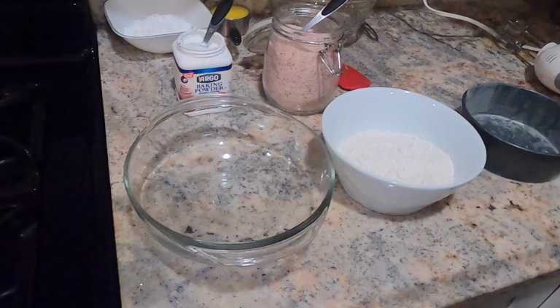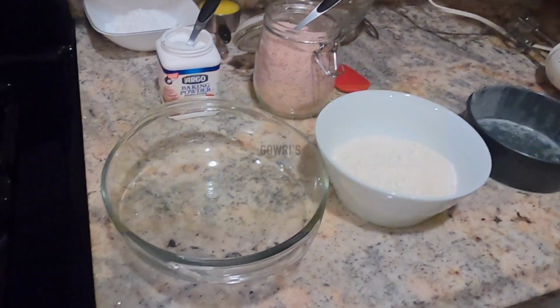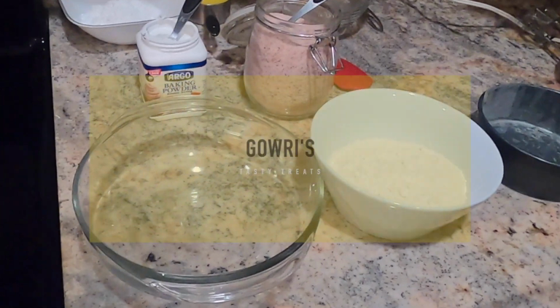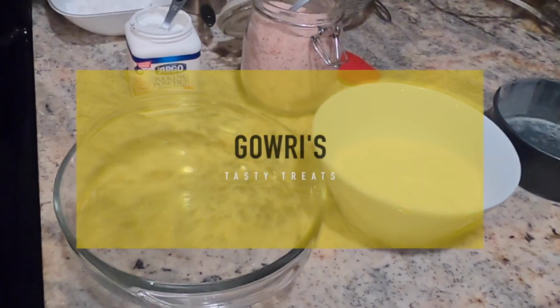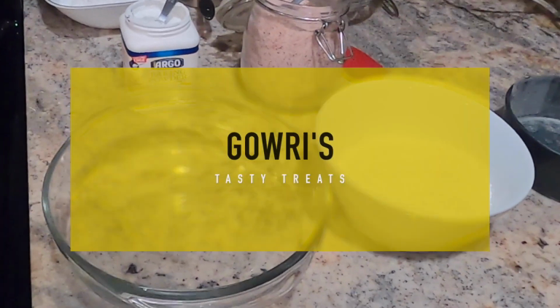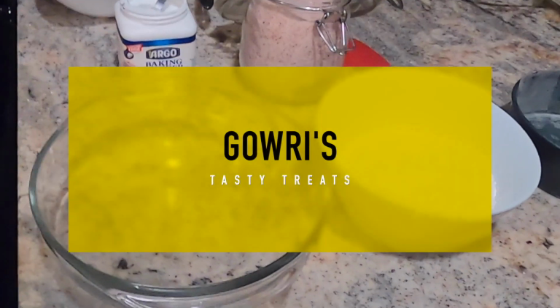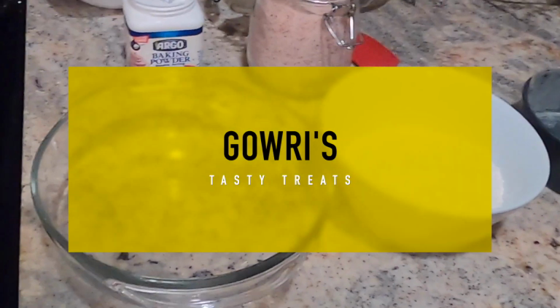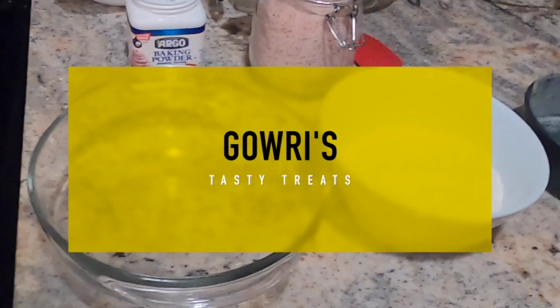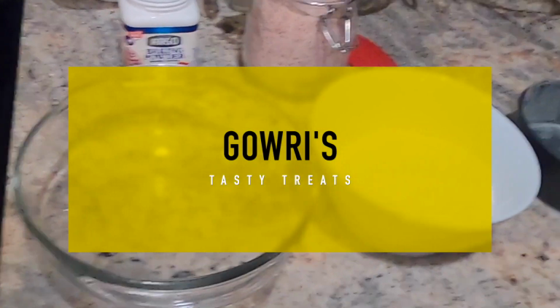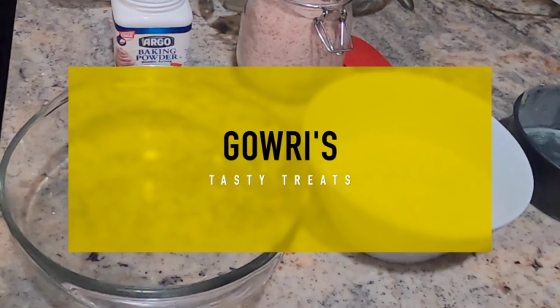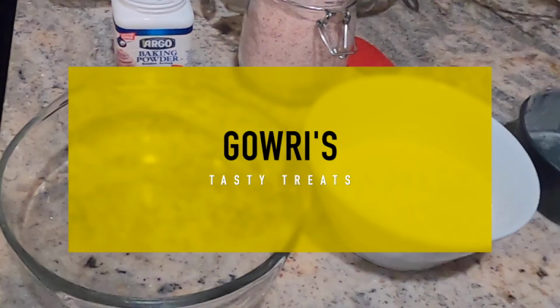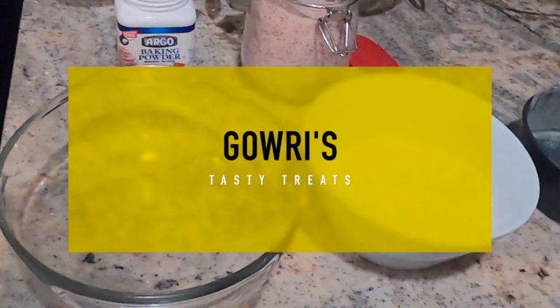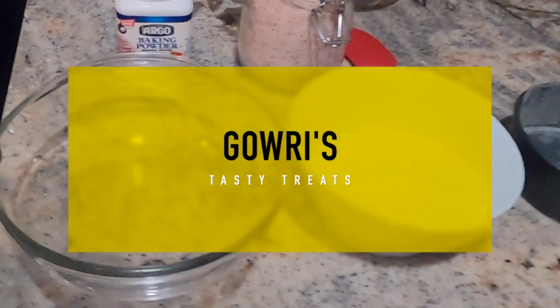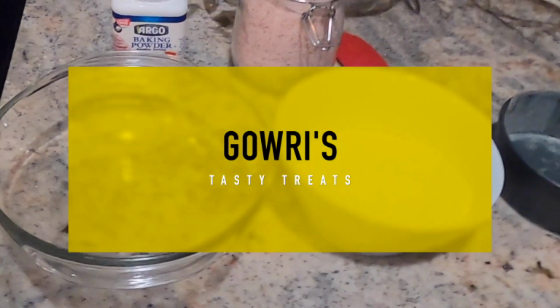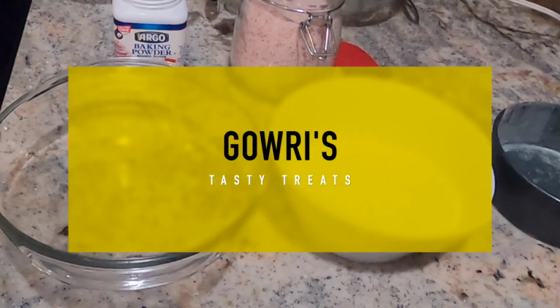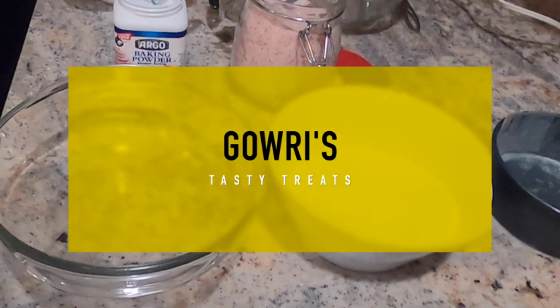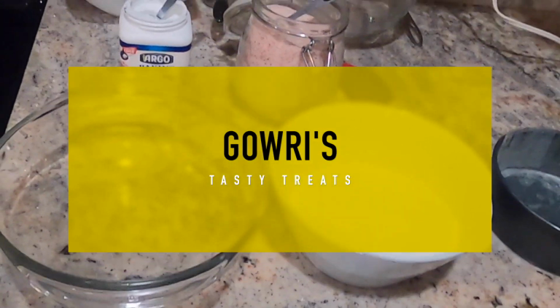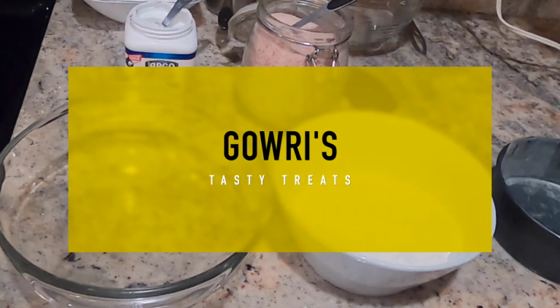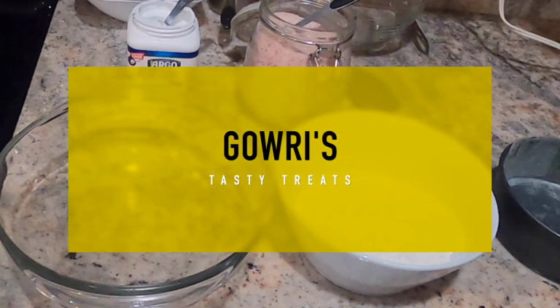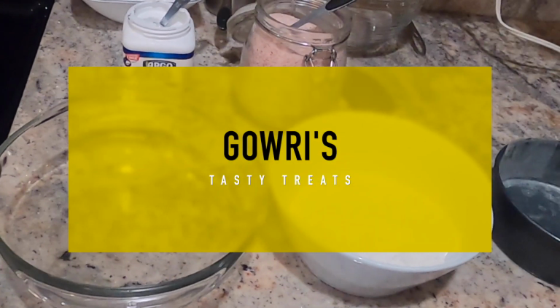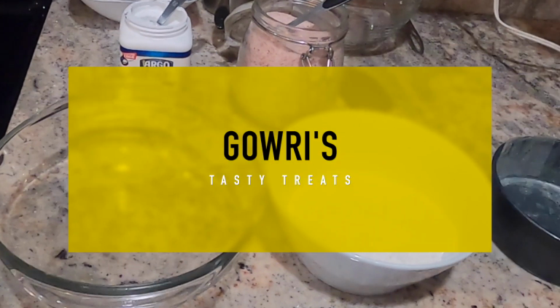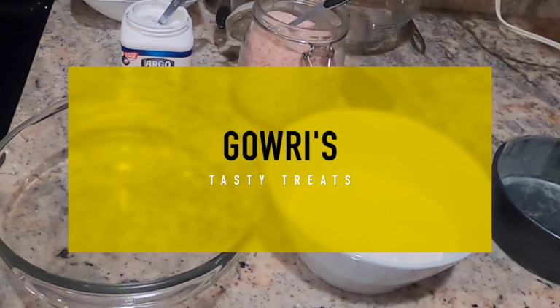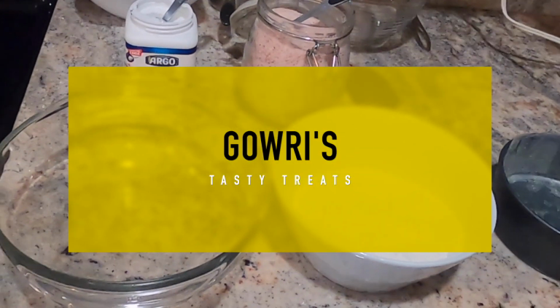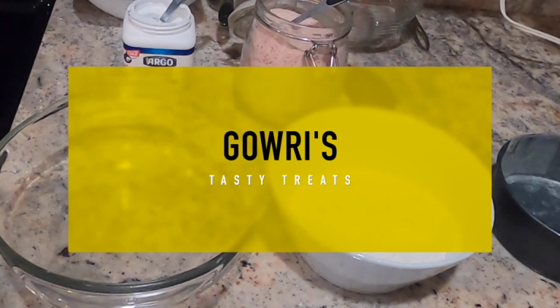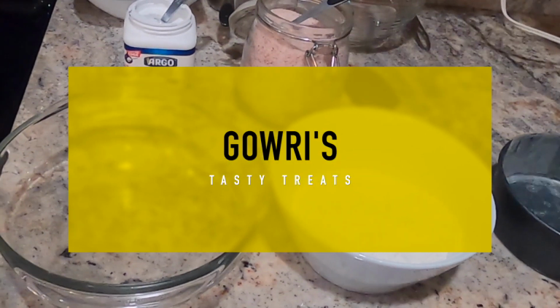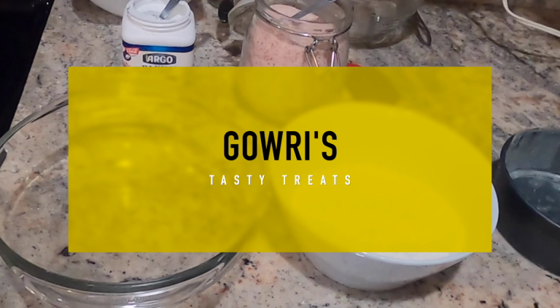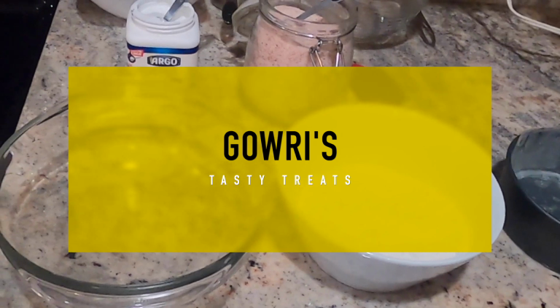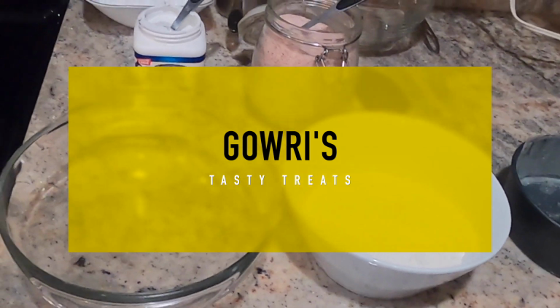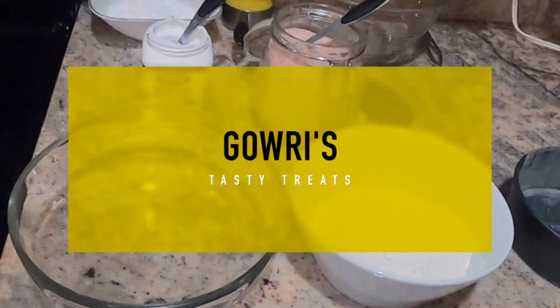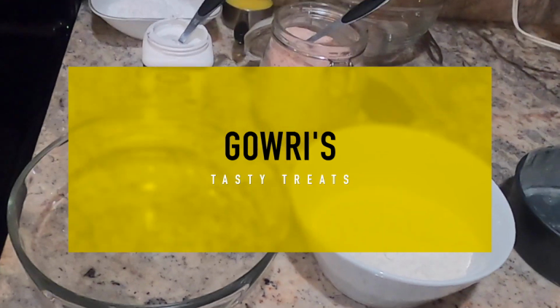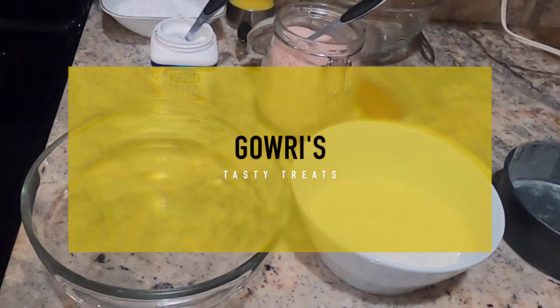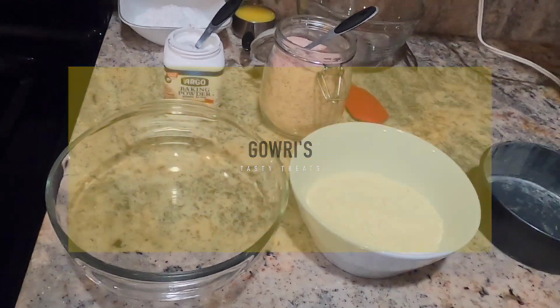Hello everyone! This recipe is a simple recipe for a bakery-style ghee cake.